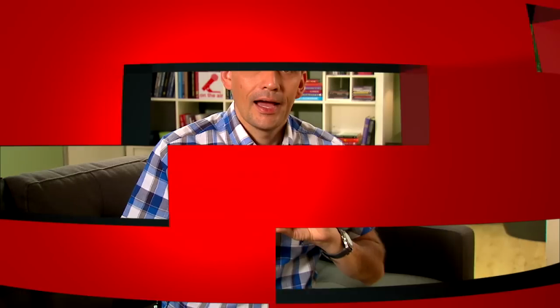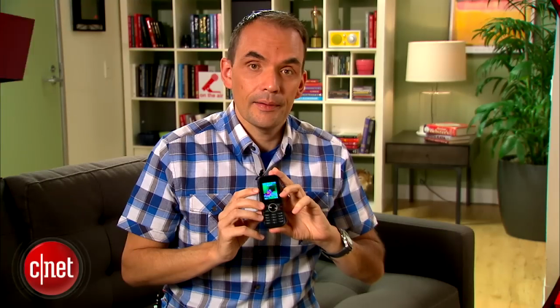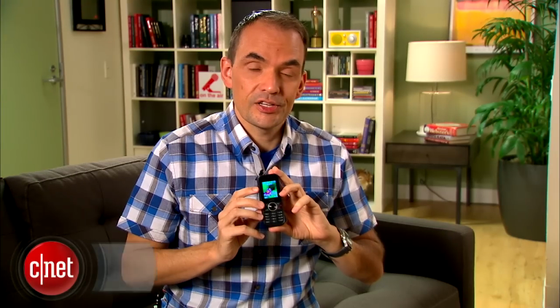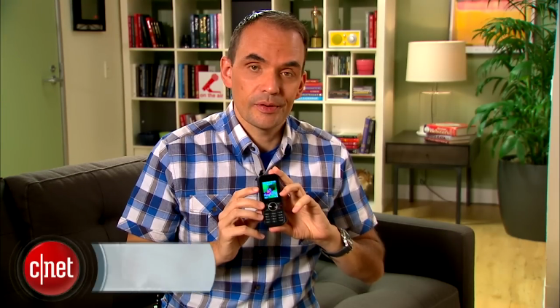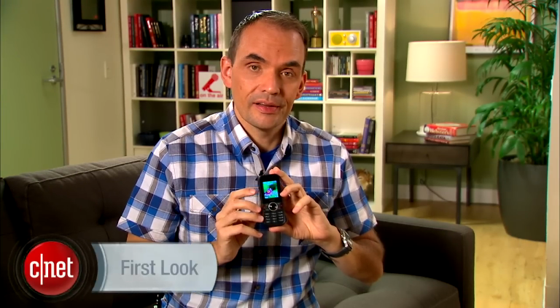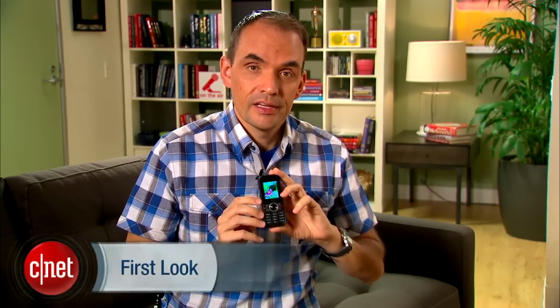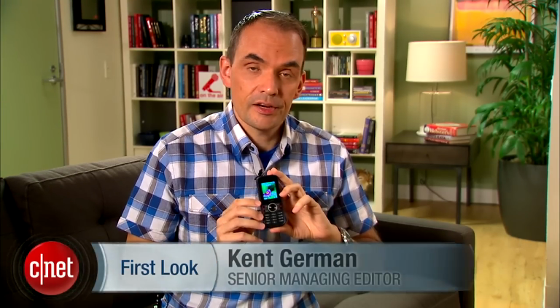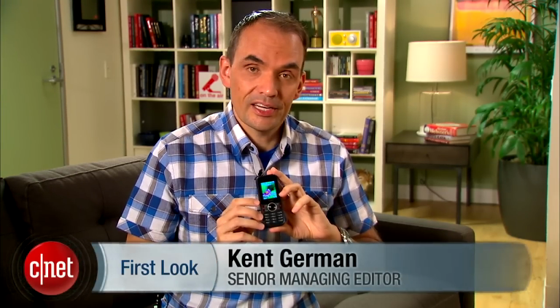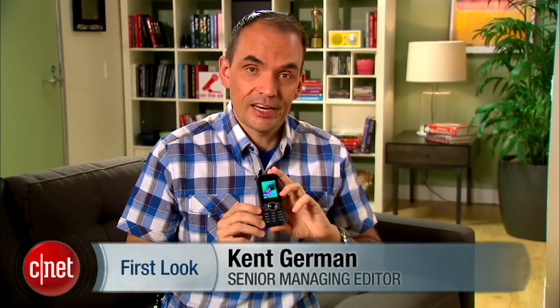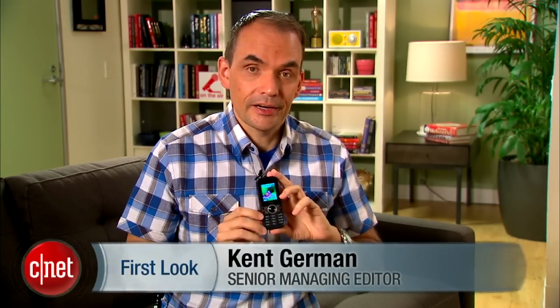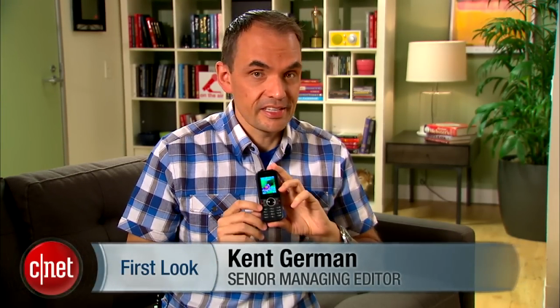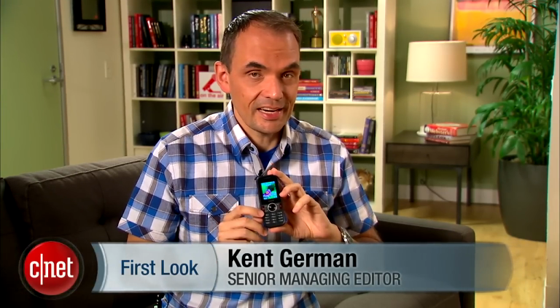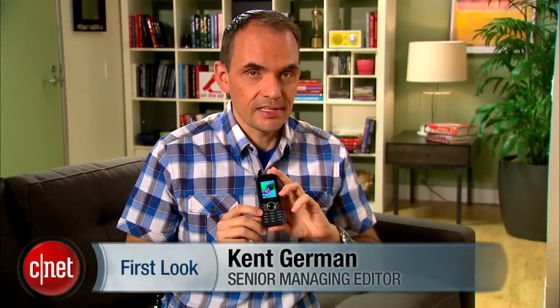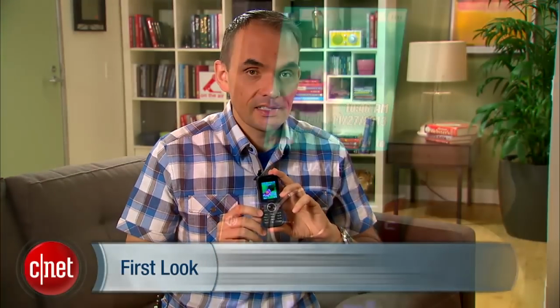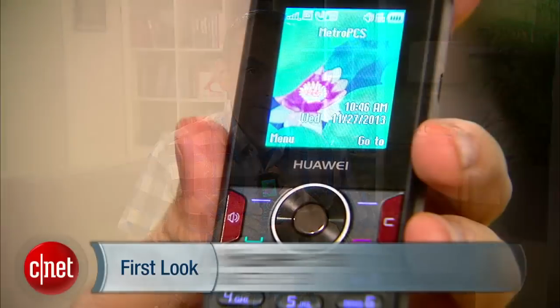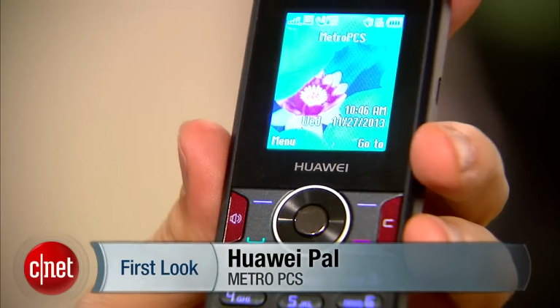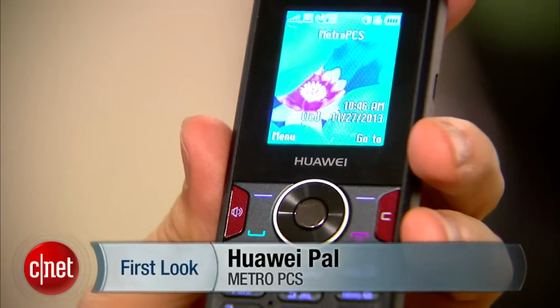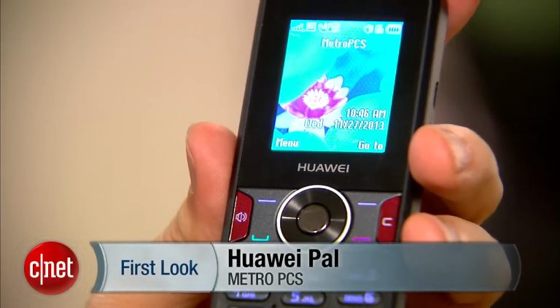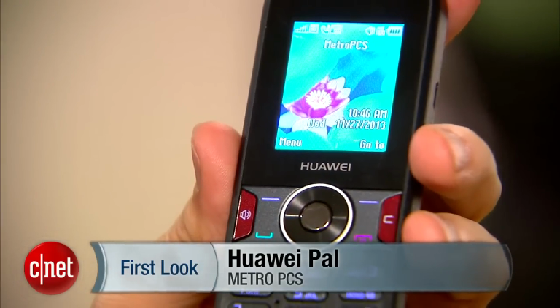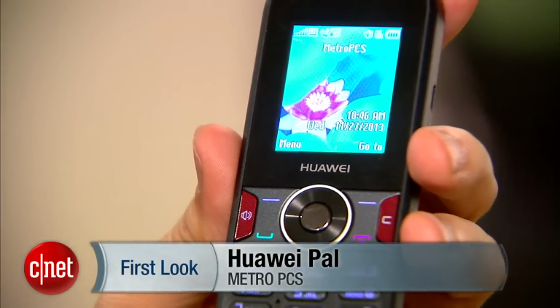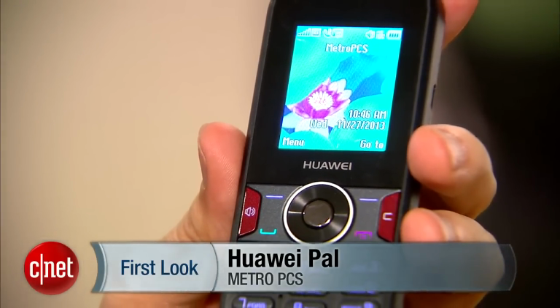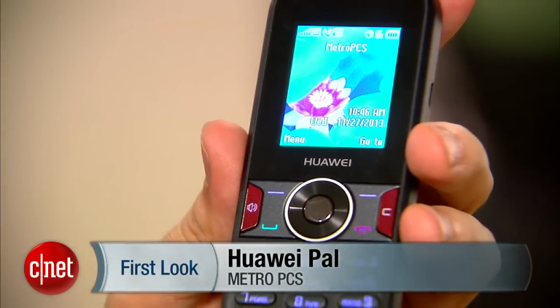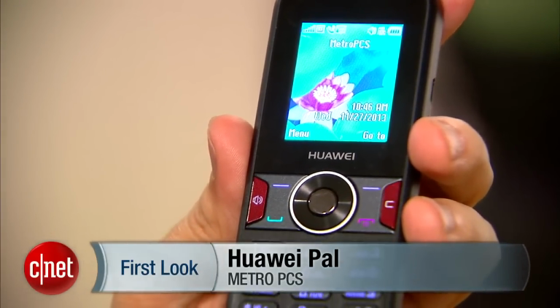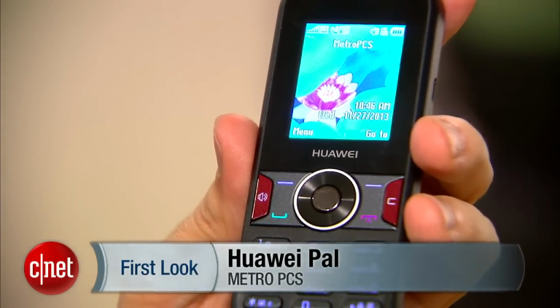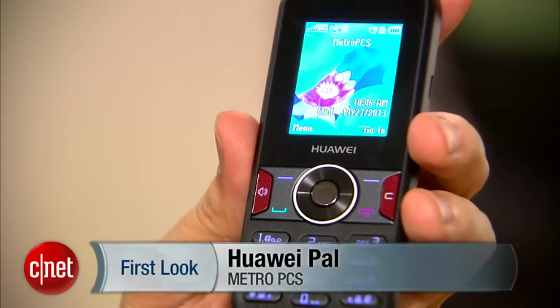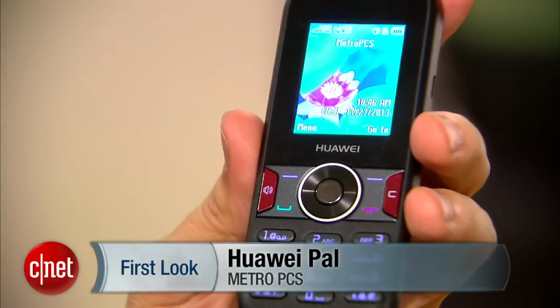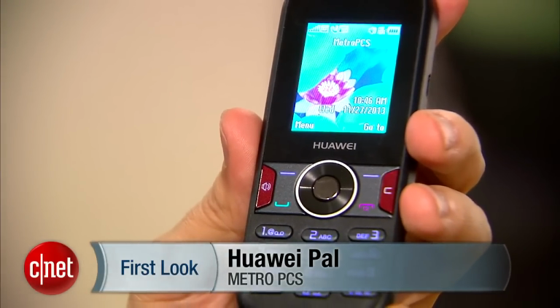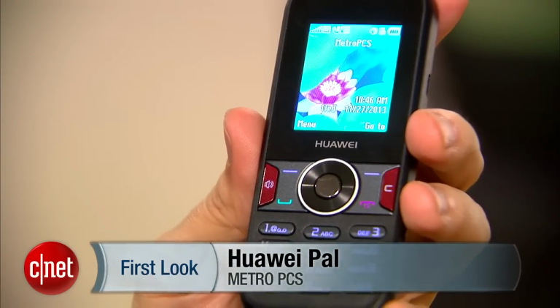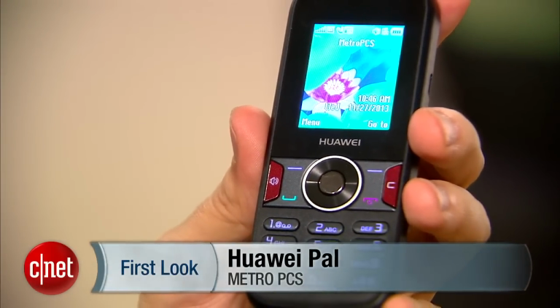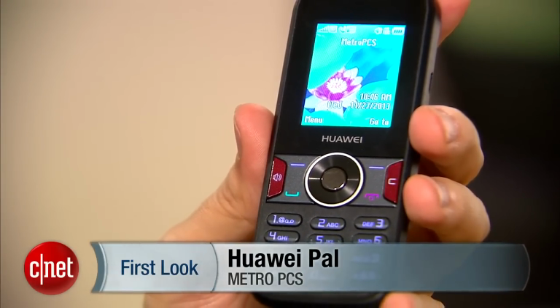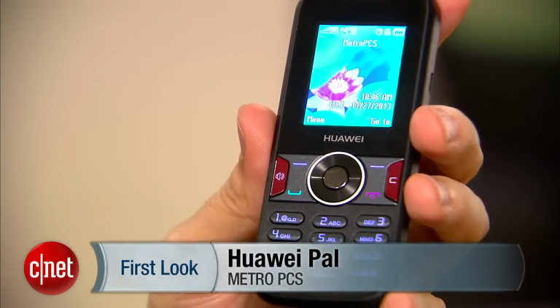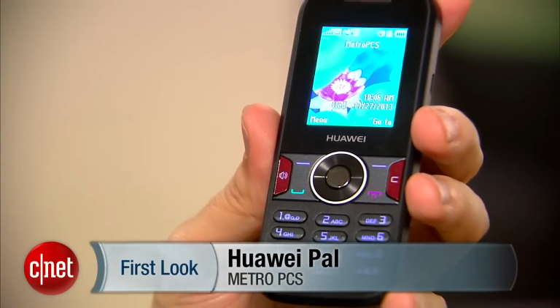Hi, I'm Kent German, Senior Managing Editor here at CNET. Today we're going to take a first look at the Huawei Pal. This is a new phone from MetroPCS.